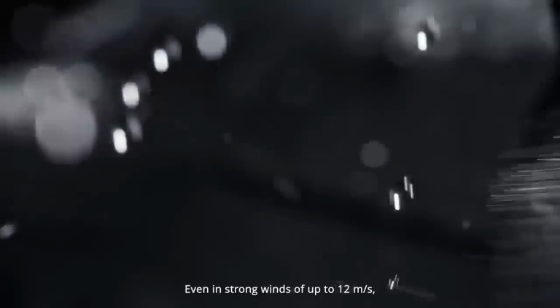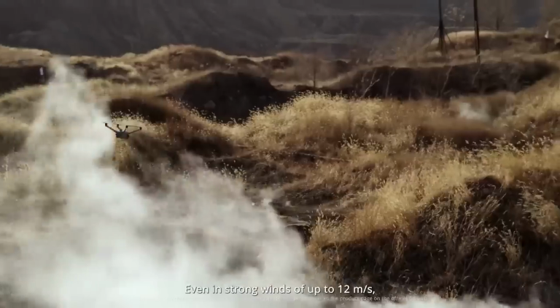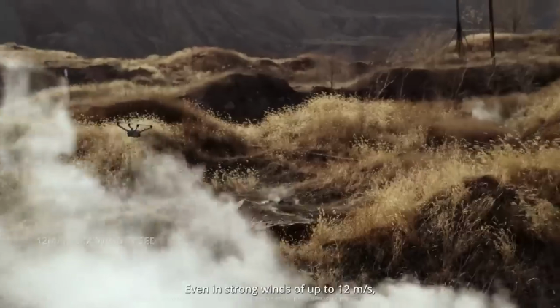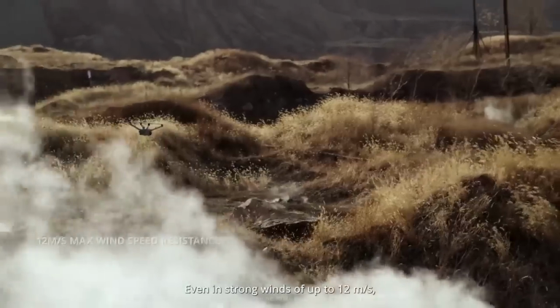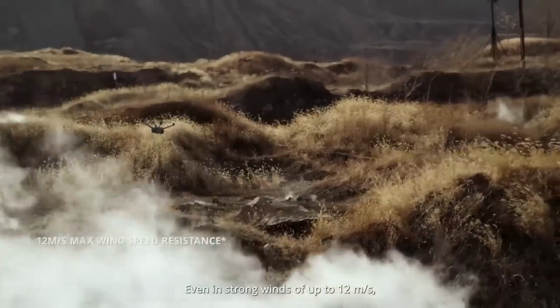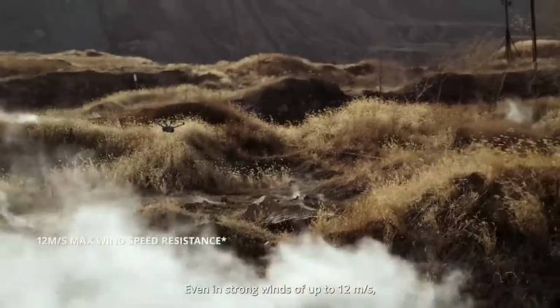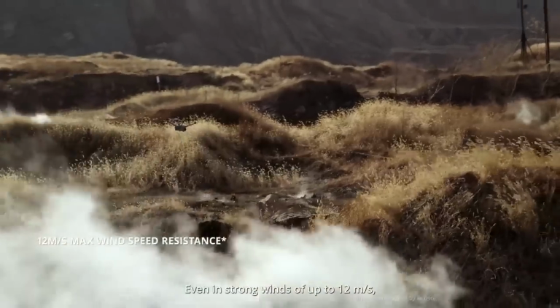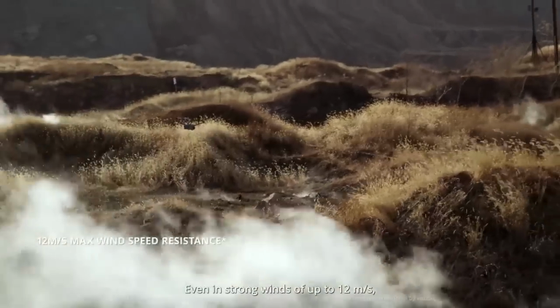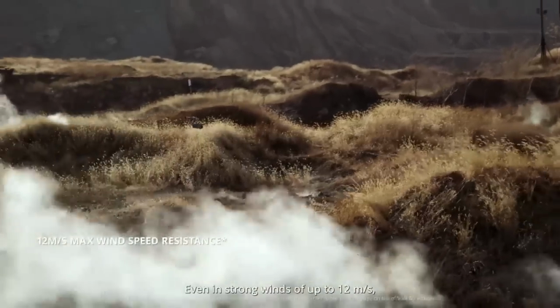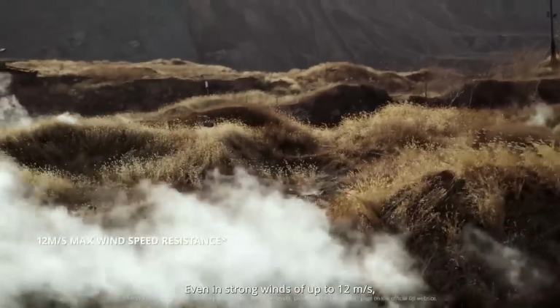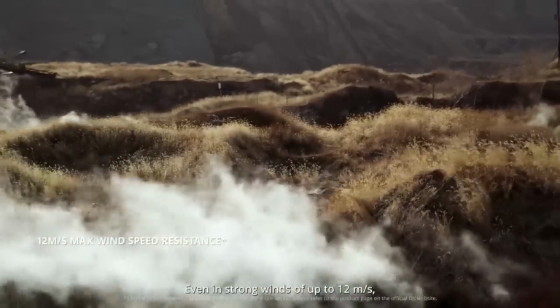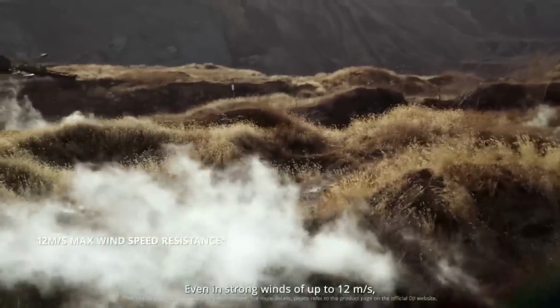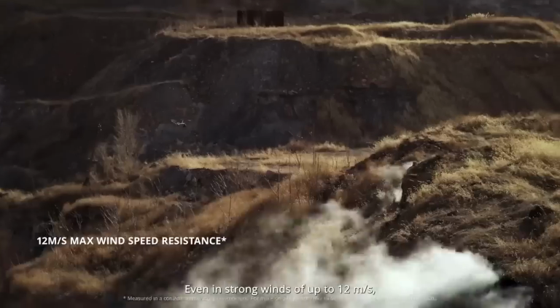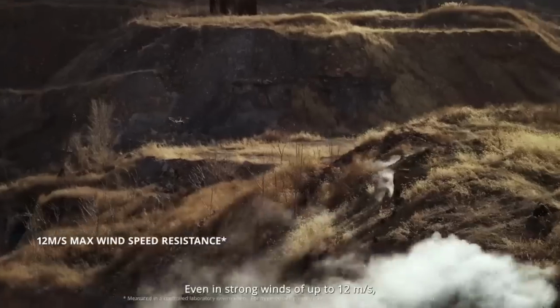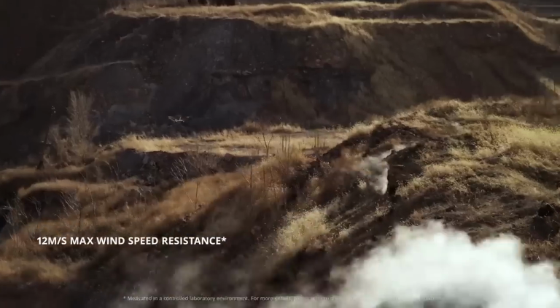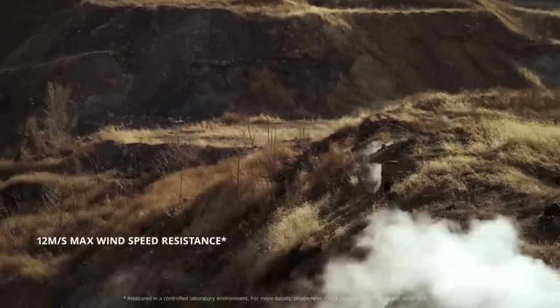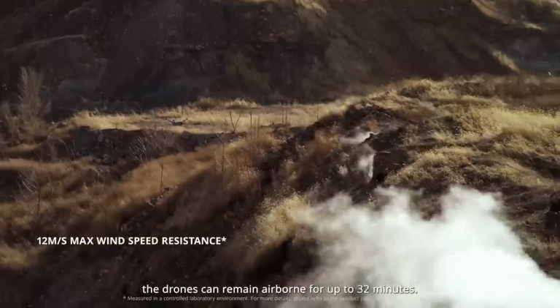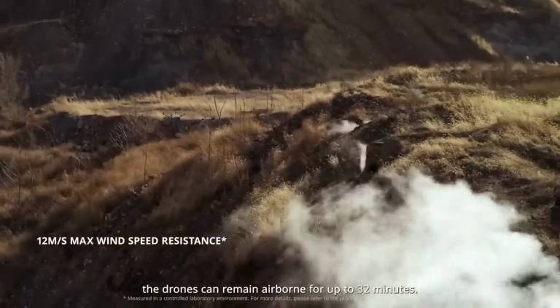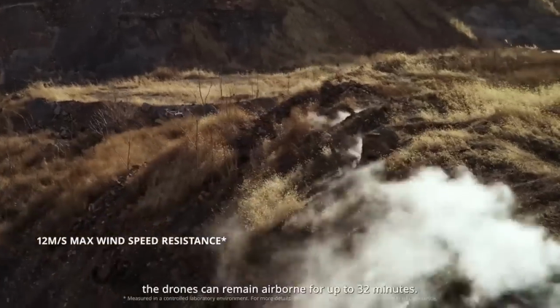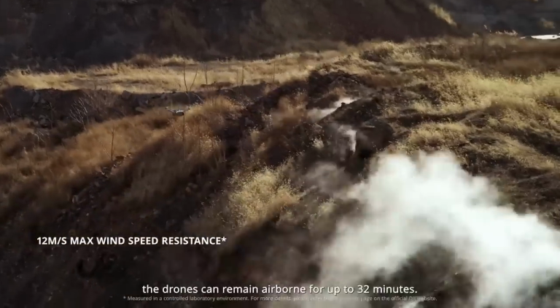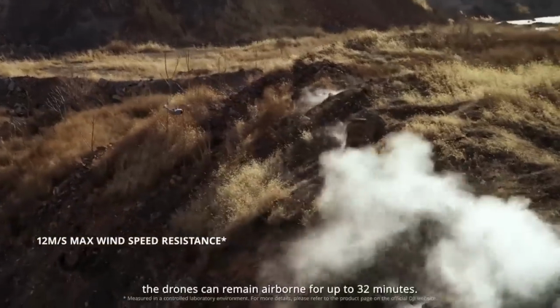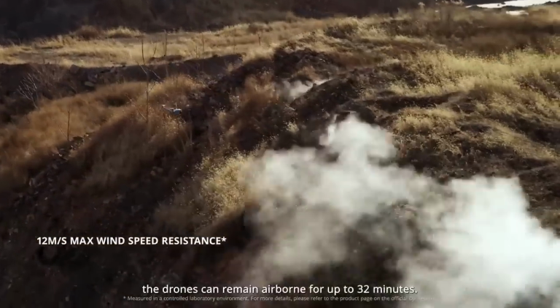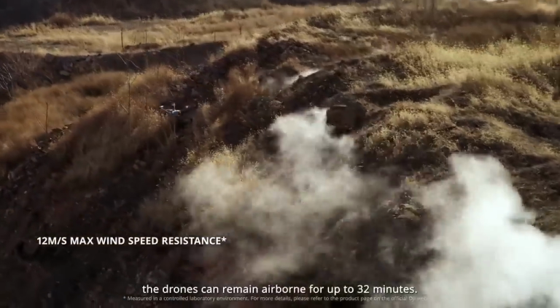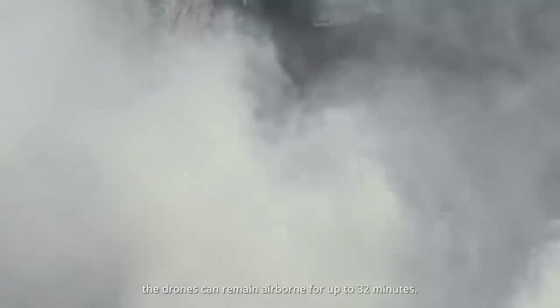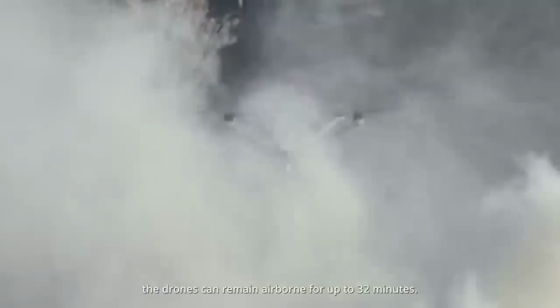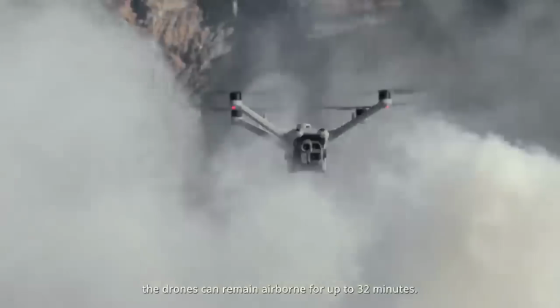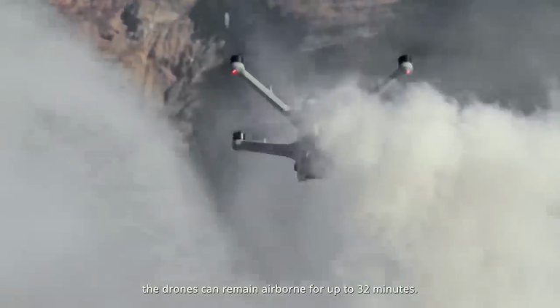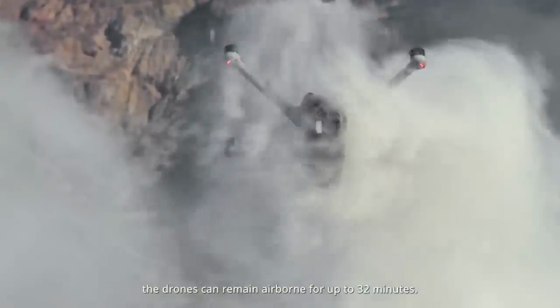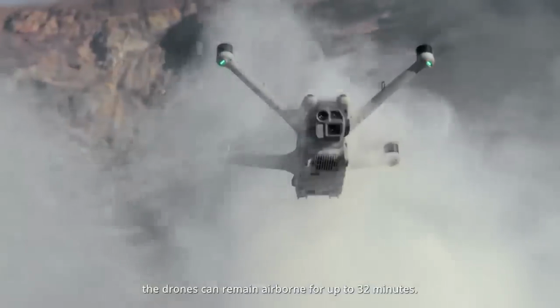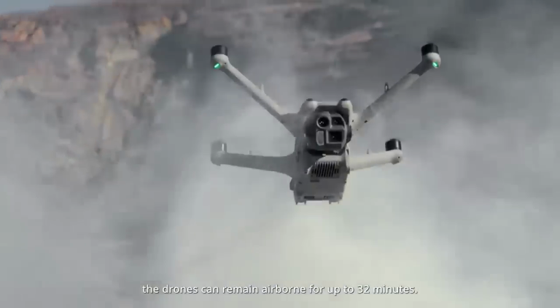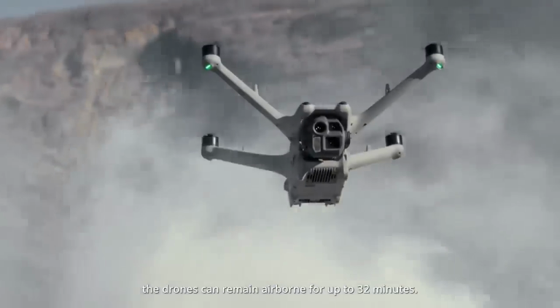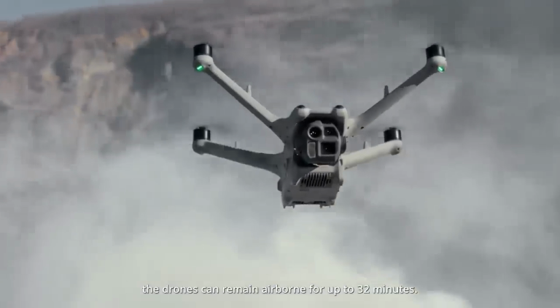Even in strong winds of up to 12 meters per second, the drones can remain airborne for up to 32 minutes.